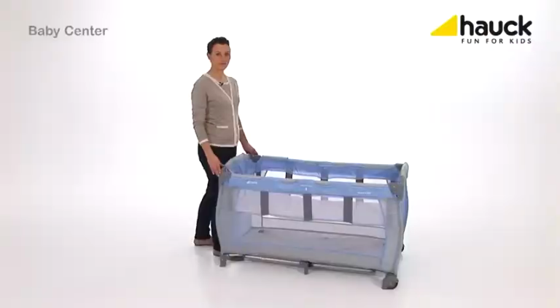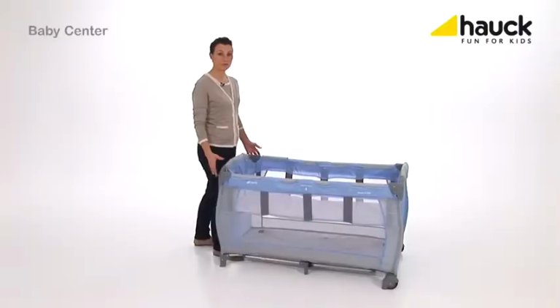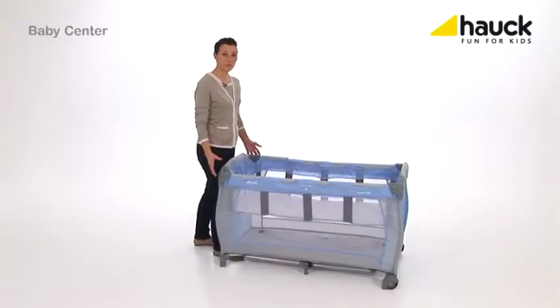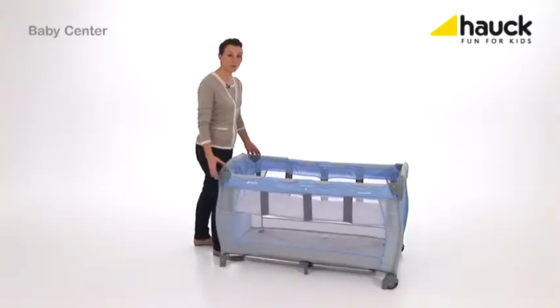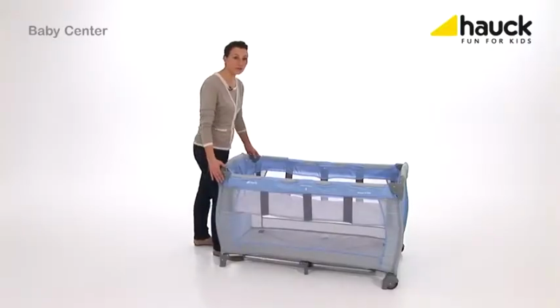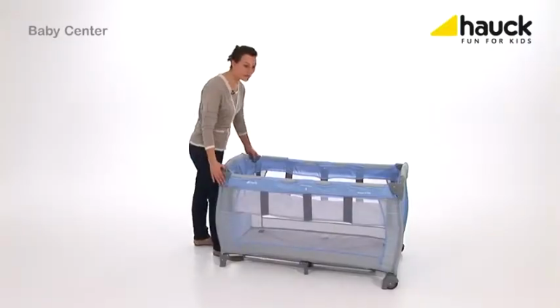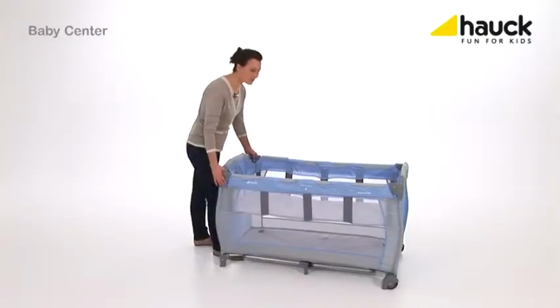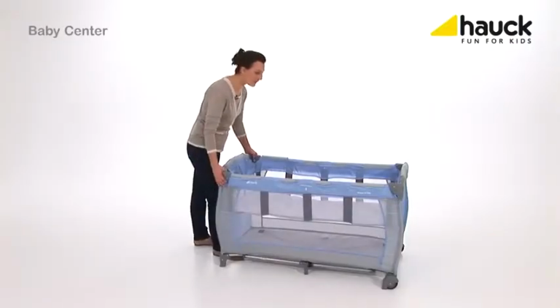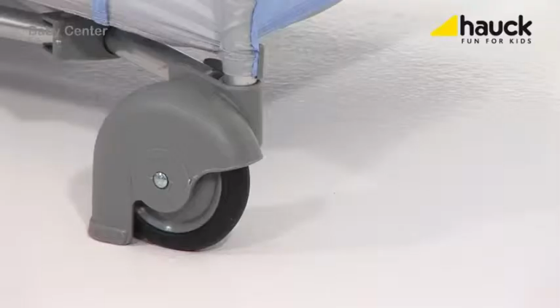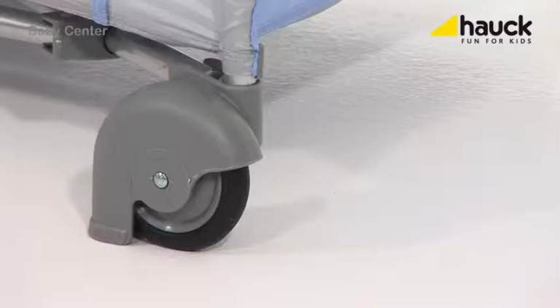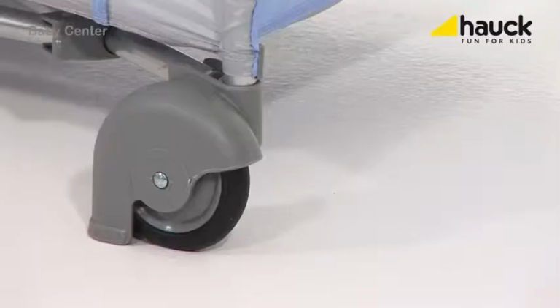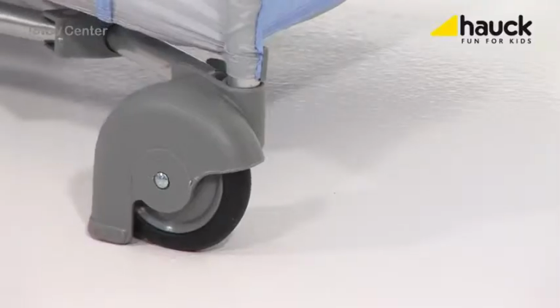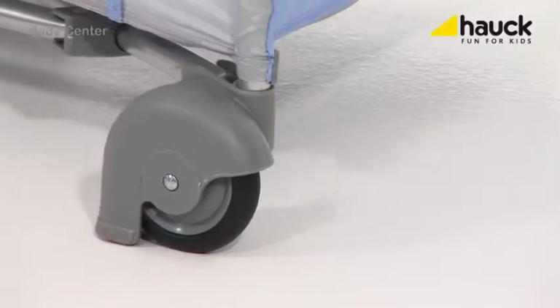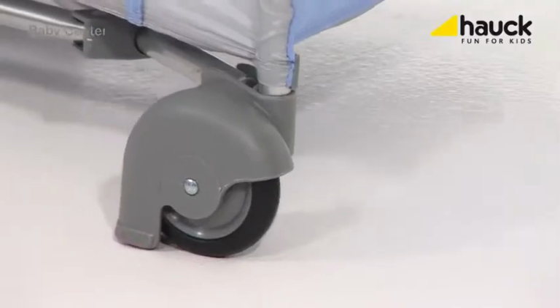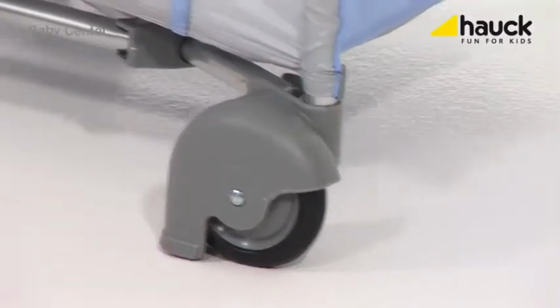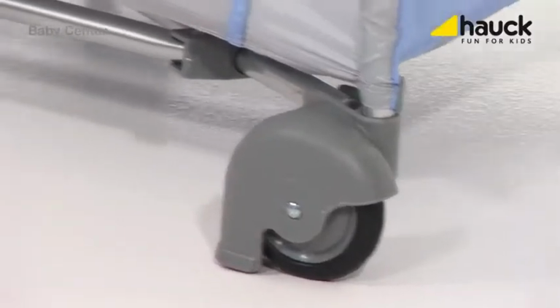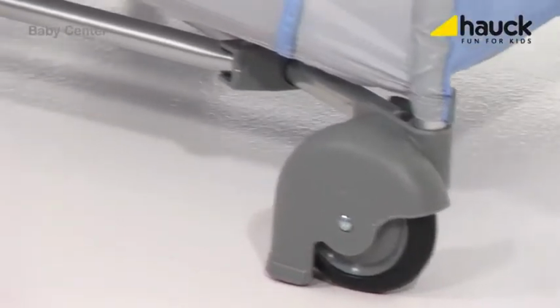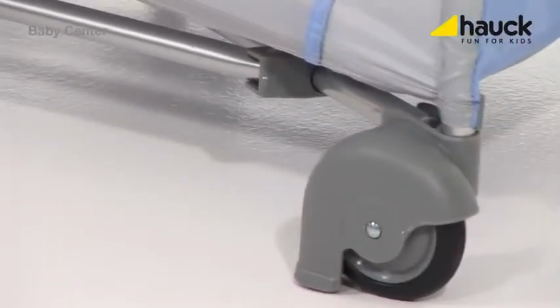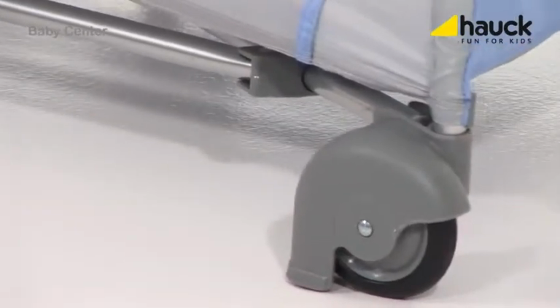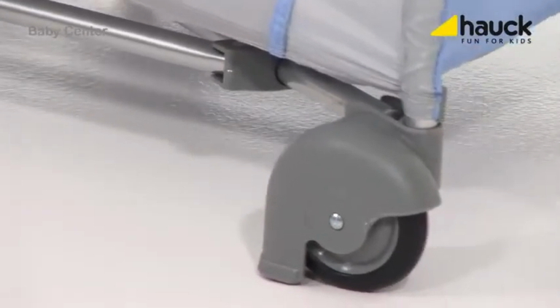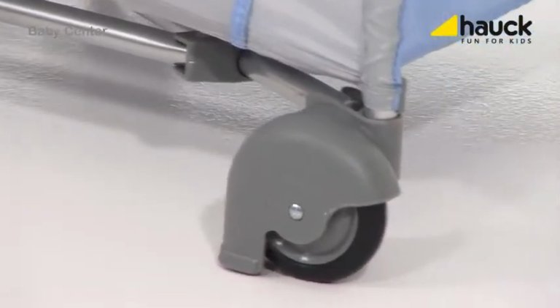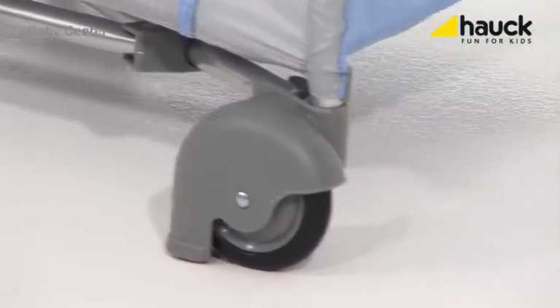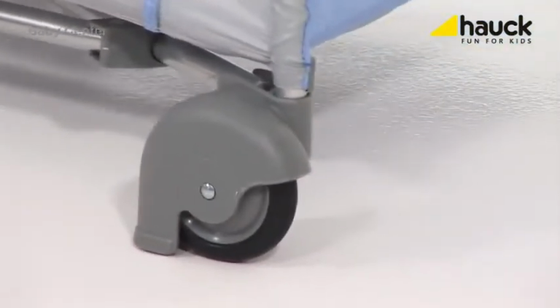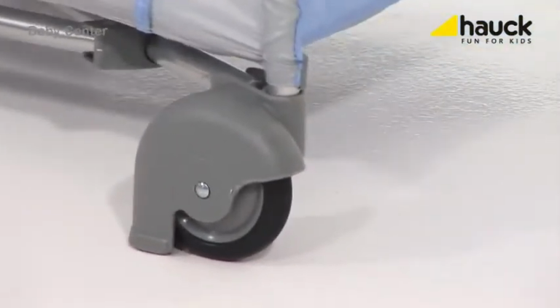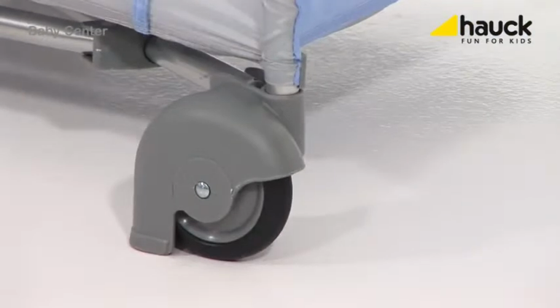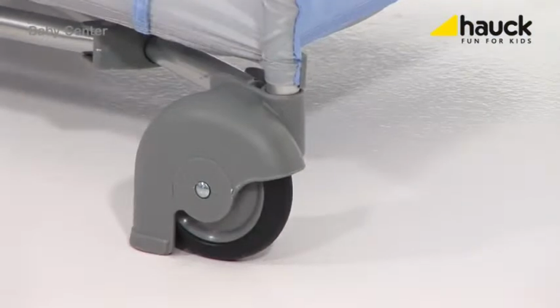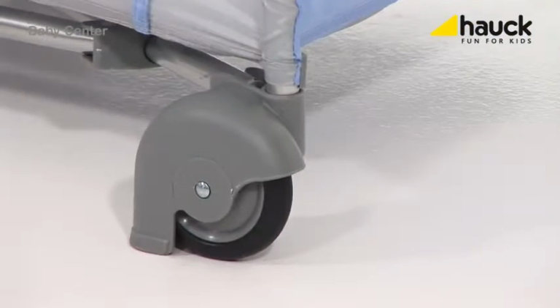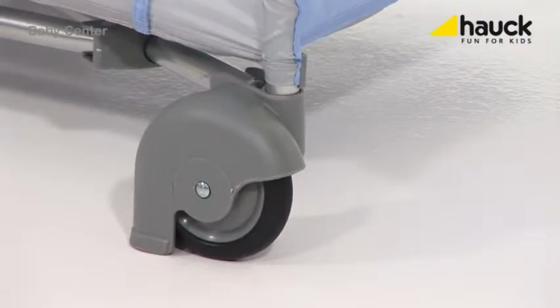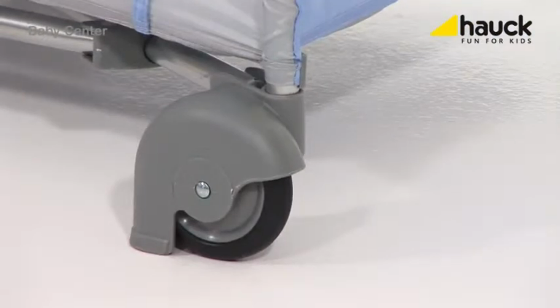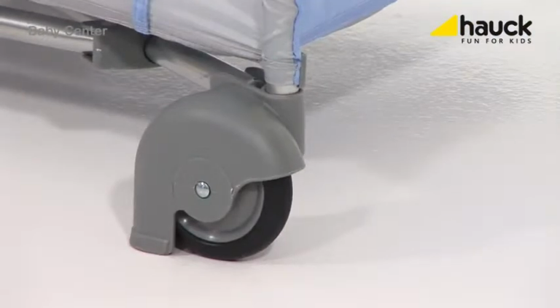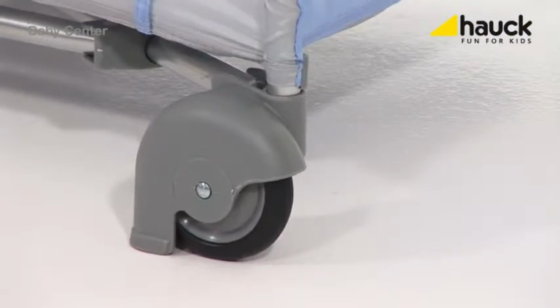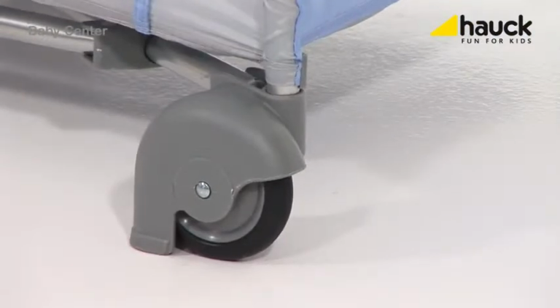With these two wheels, the bed can easily be moved, and as soon as you stop, a security brake lets it stand safe.